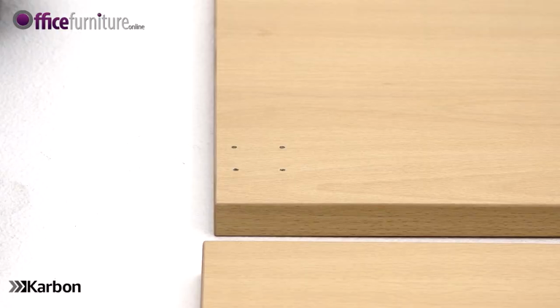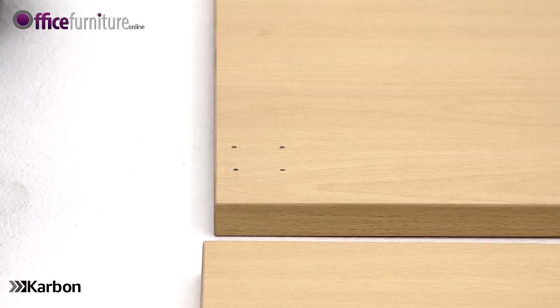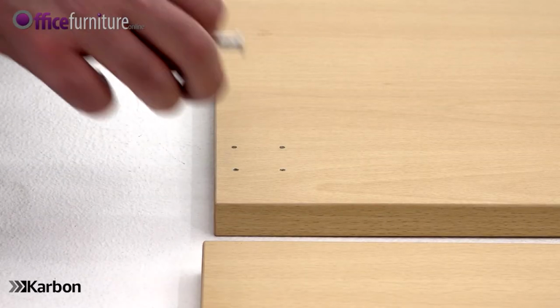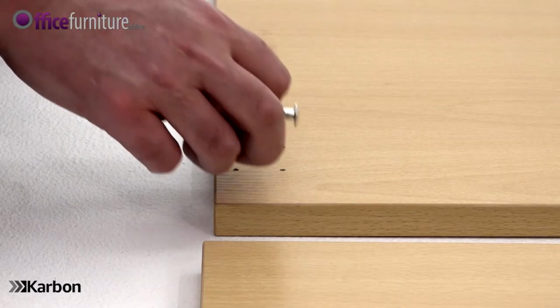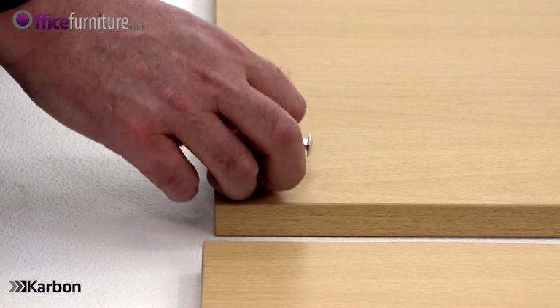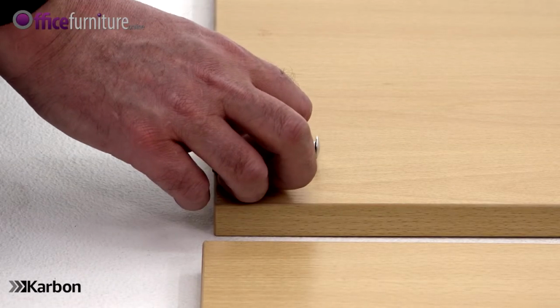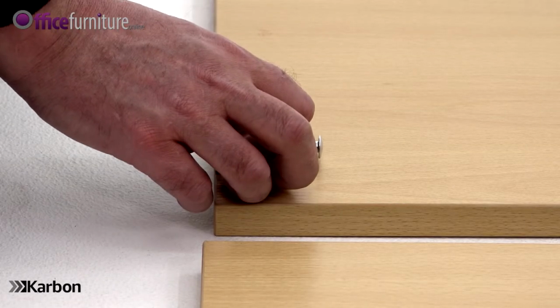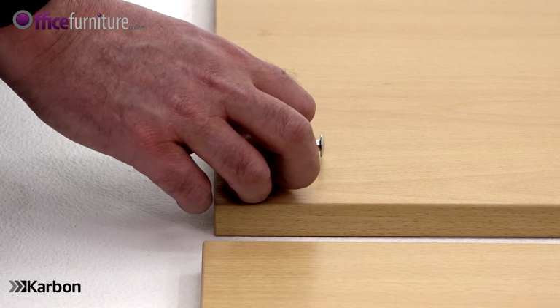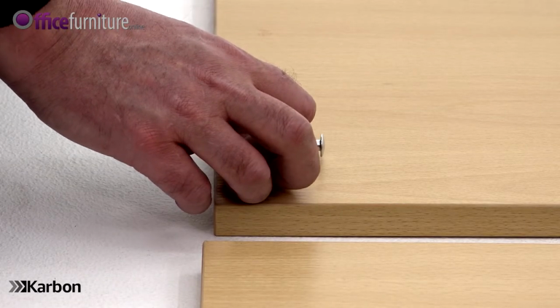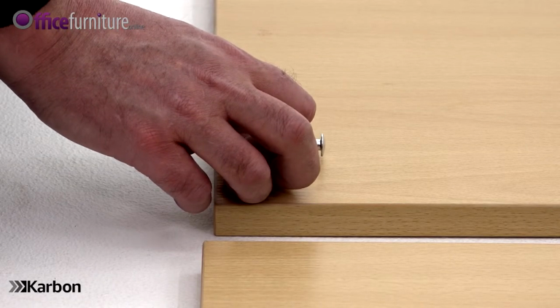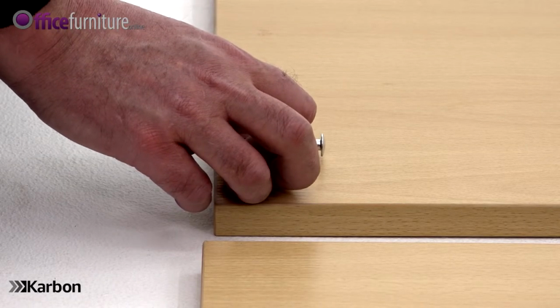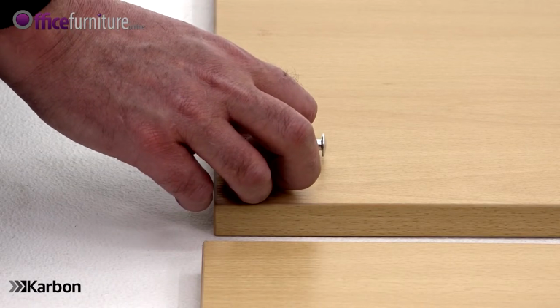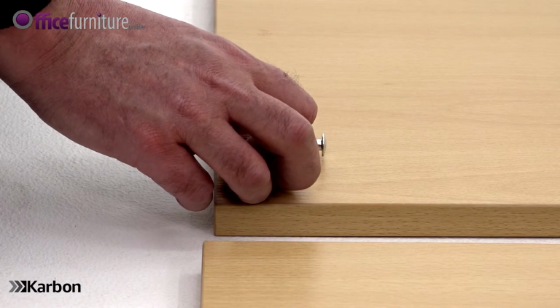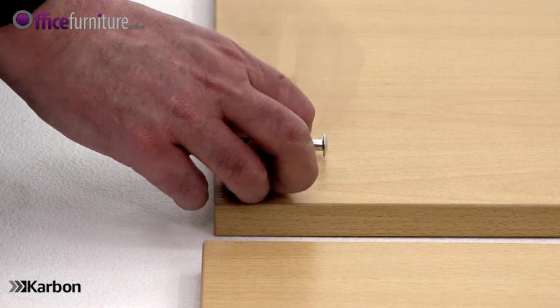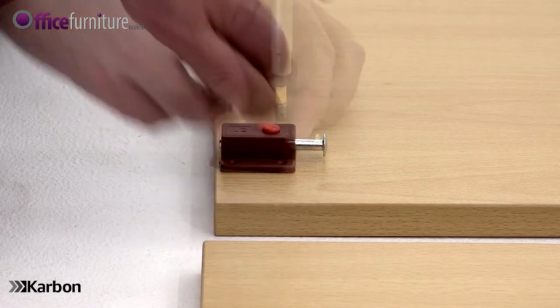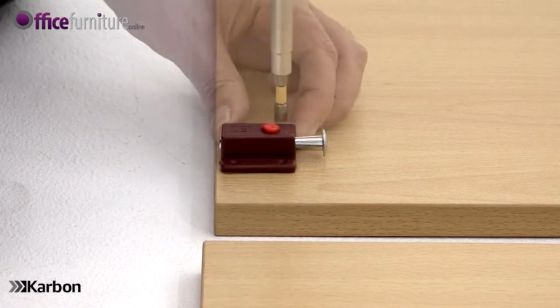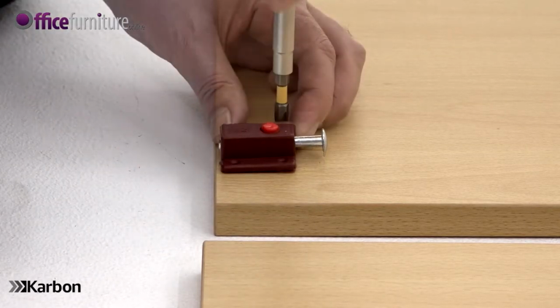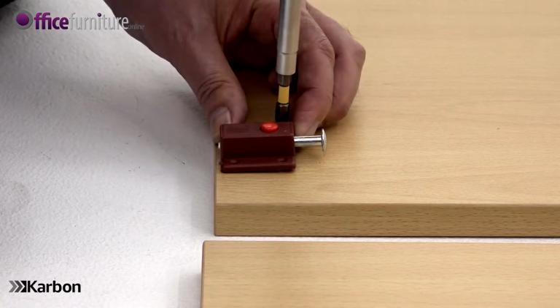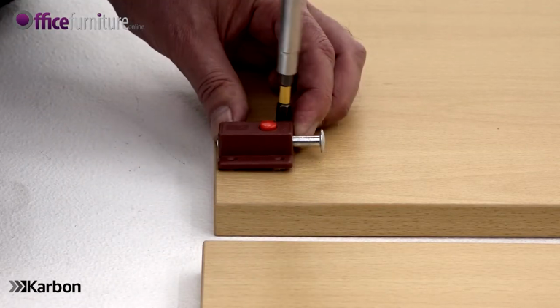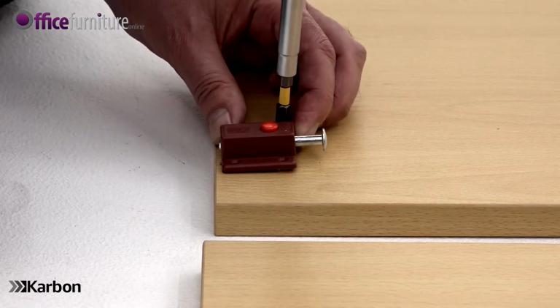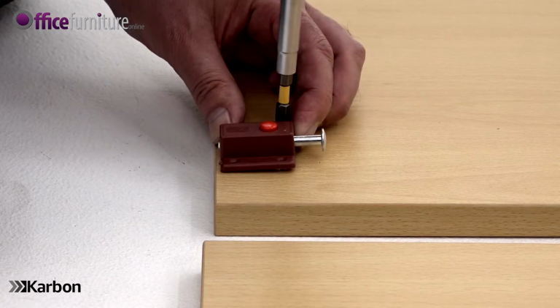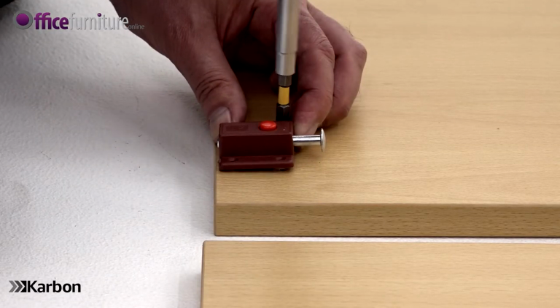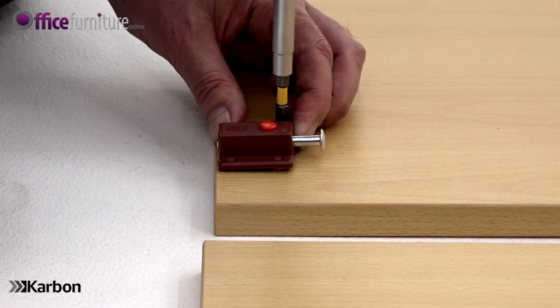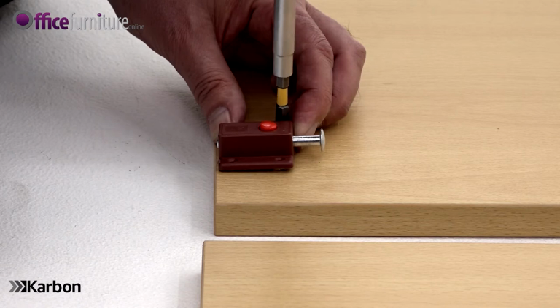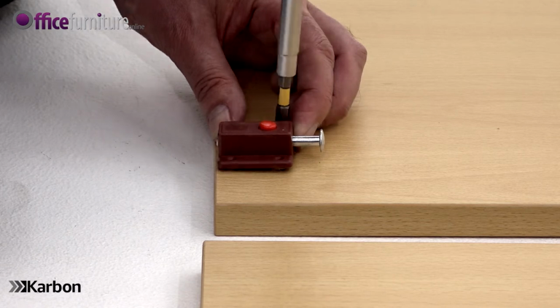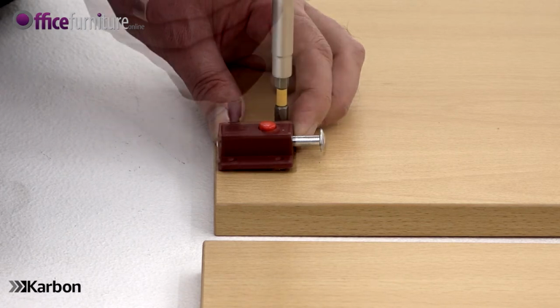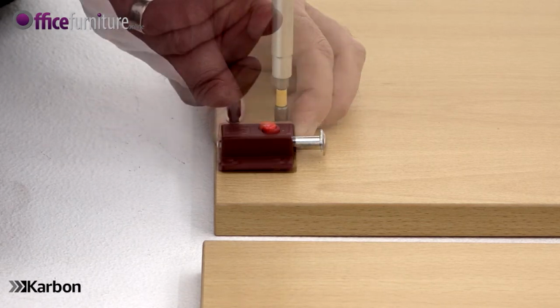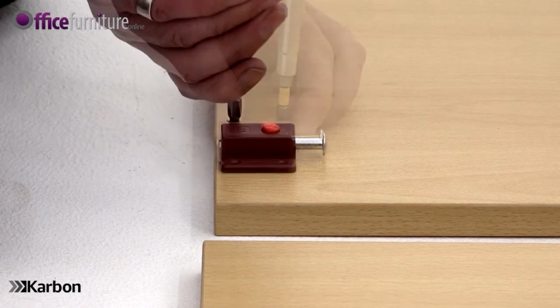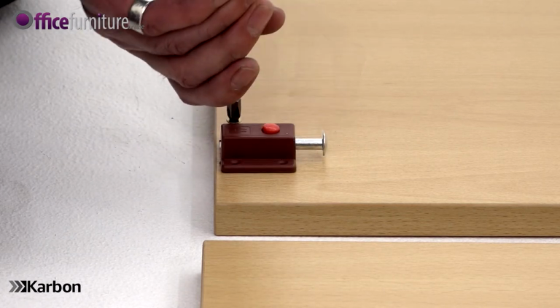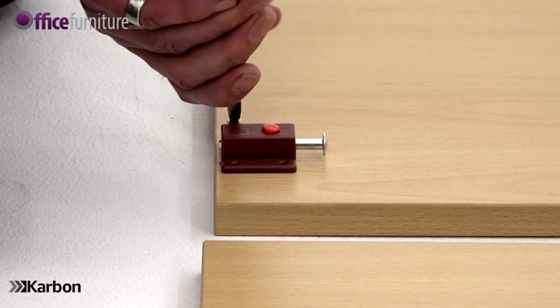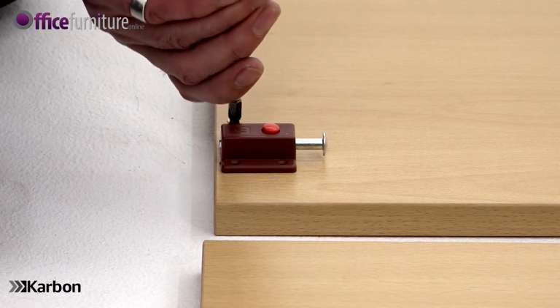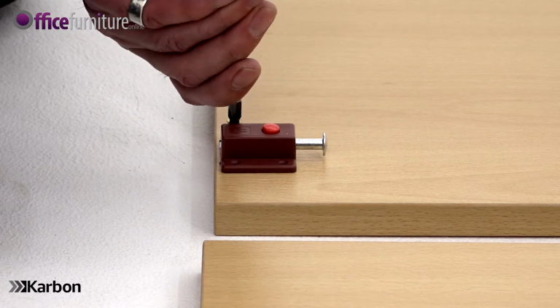Line up the inner door lock with the pilot holes in the left-hand door and secure with four of the 20mm screws.